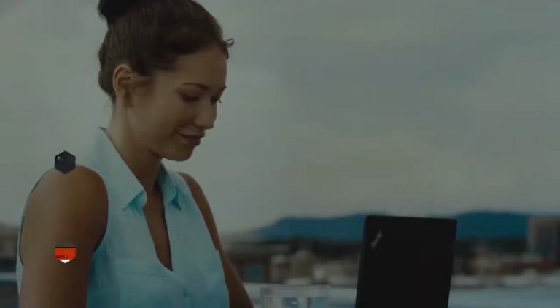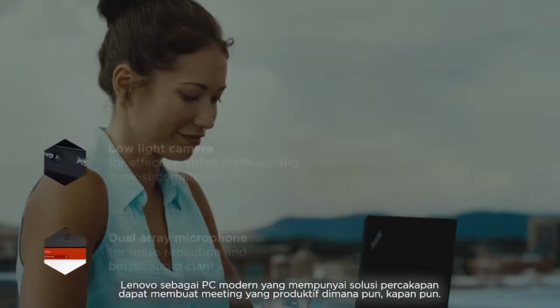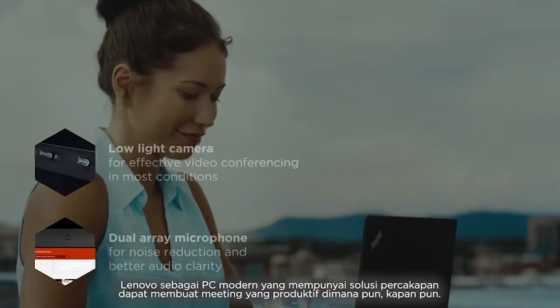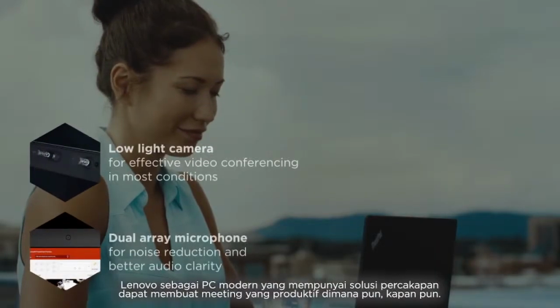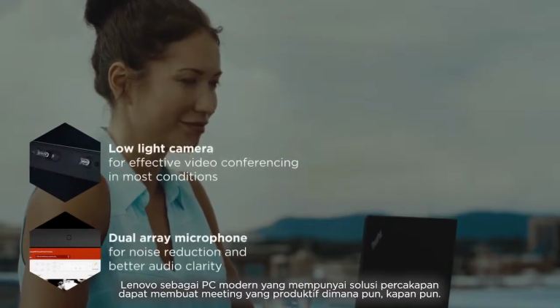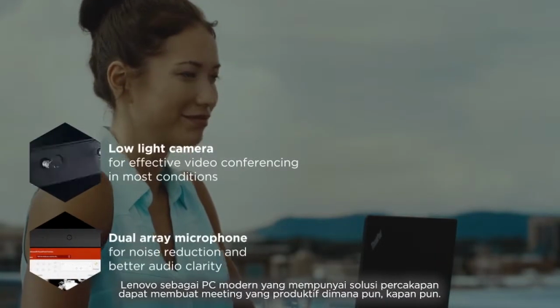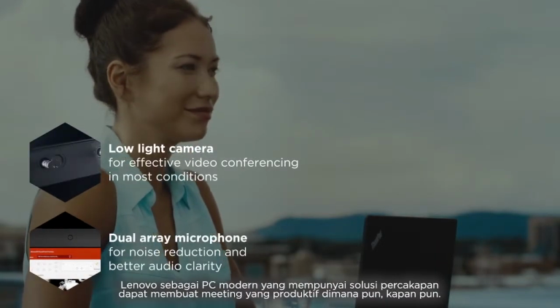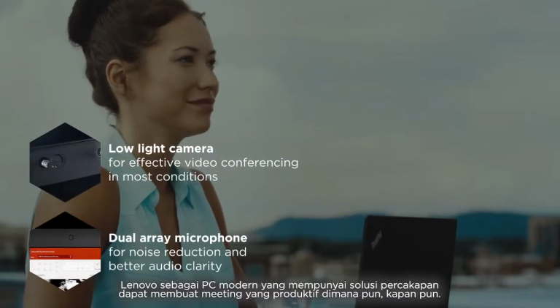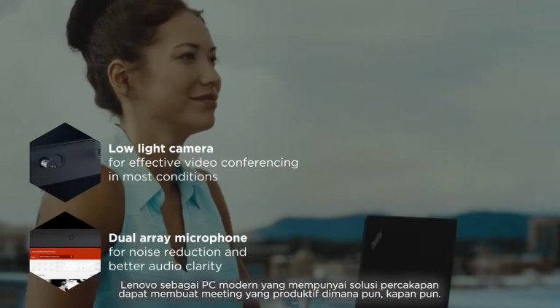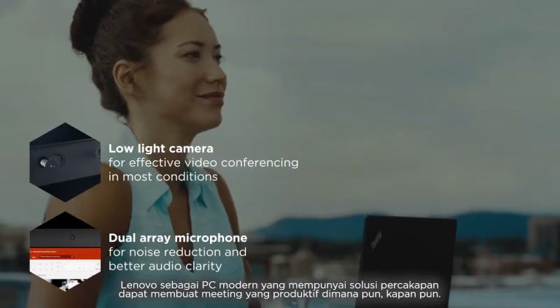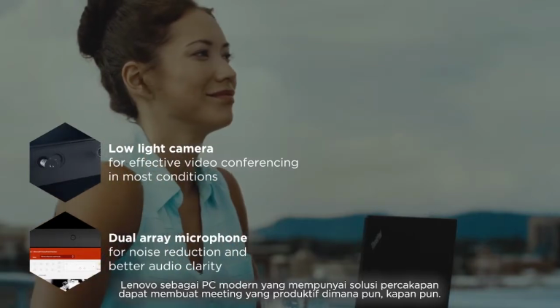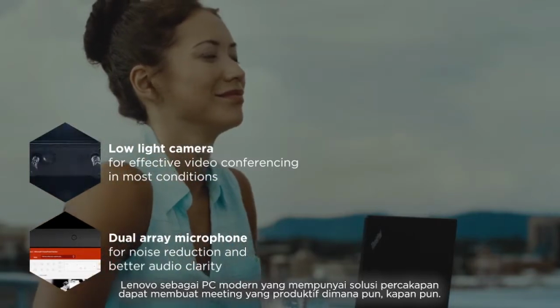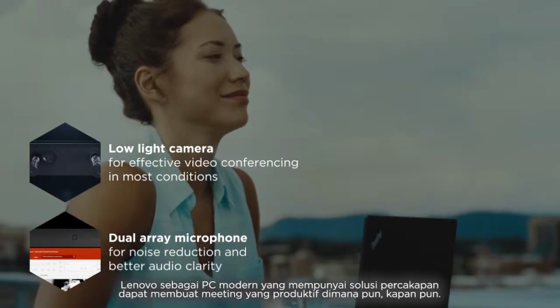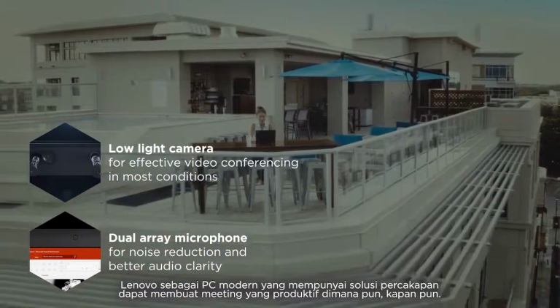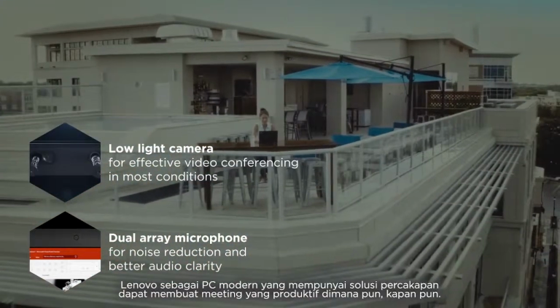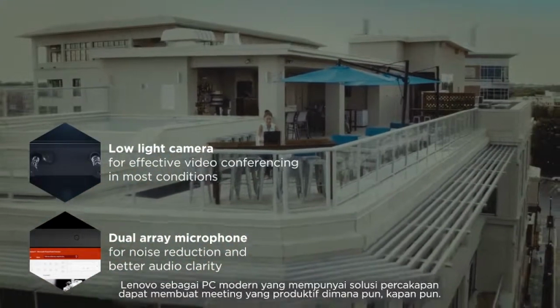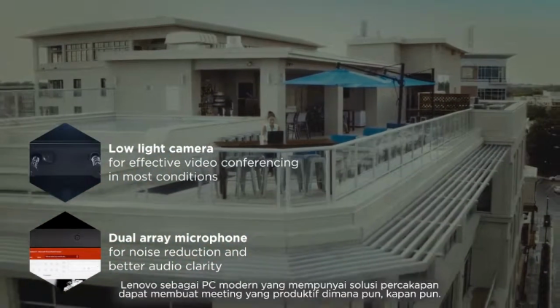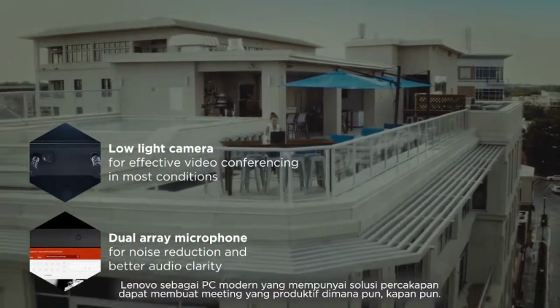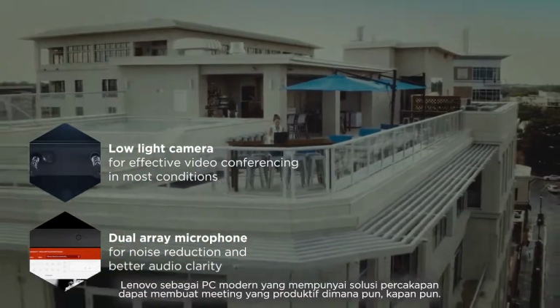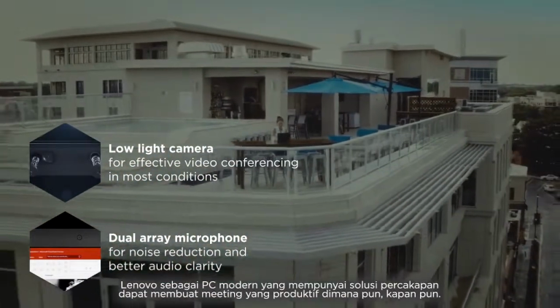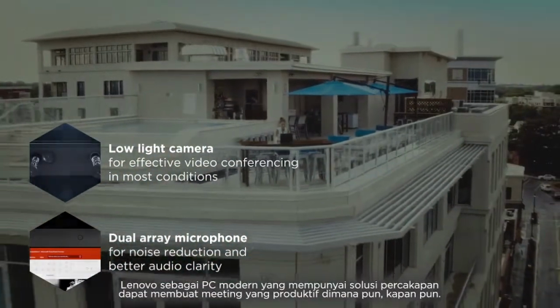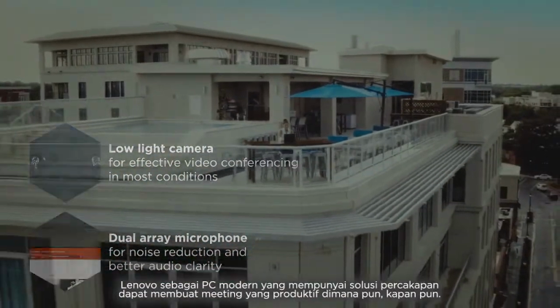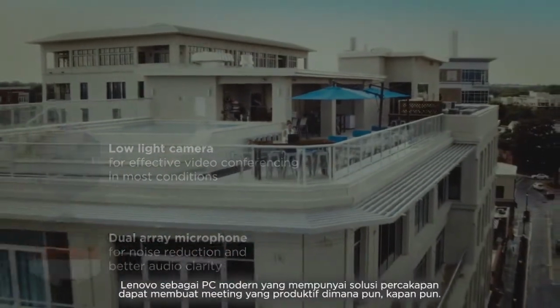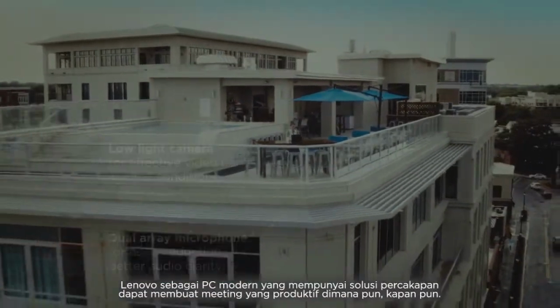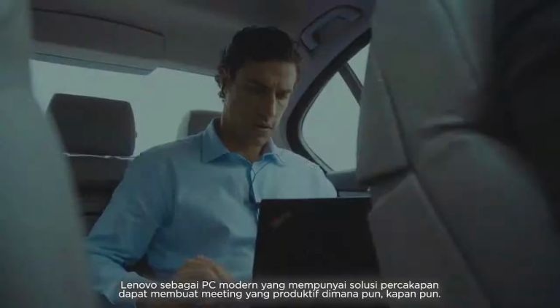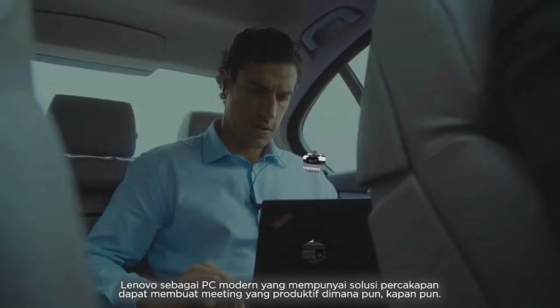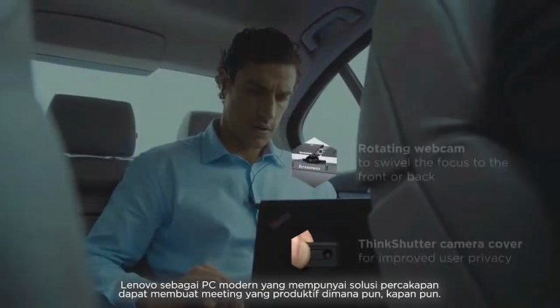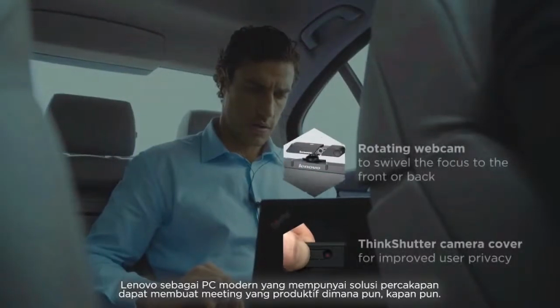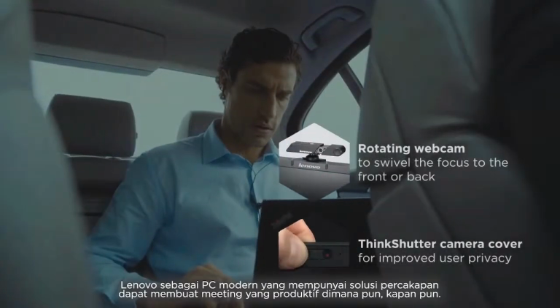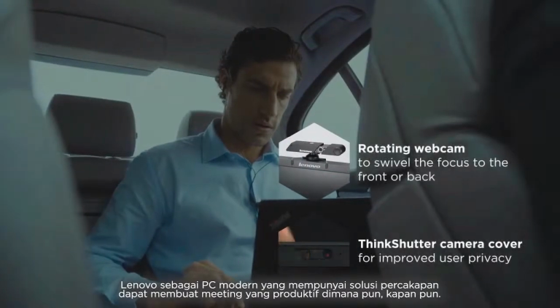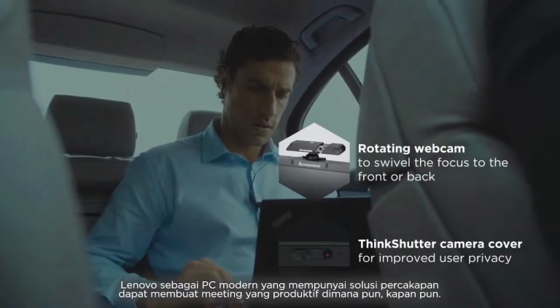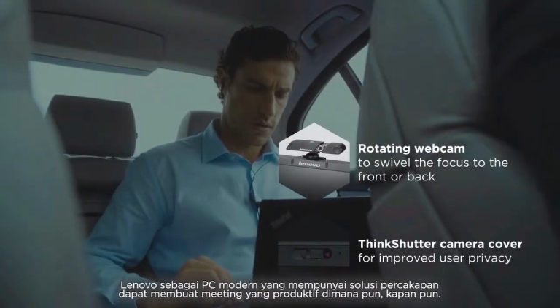Lenovo's modern PCs with conferencing solutions enable productive meetings, anytime, anywhere.